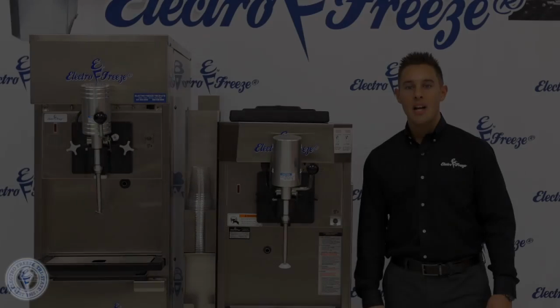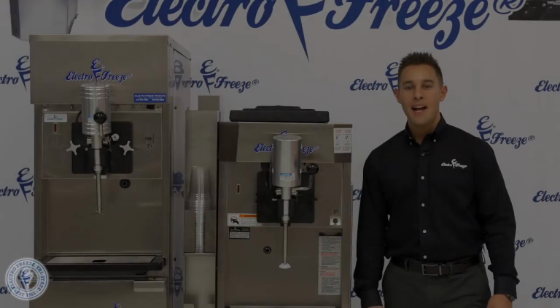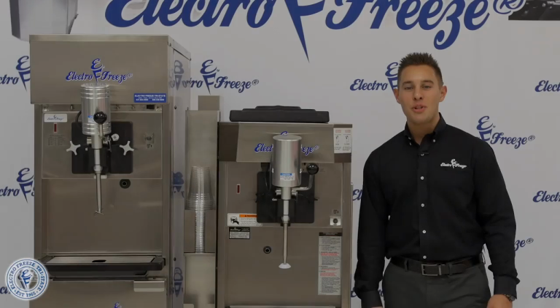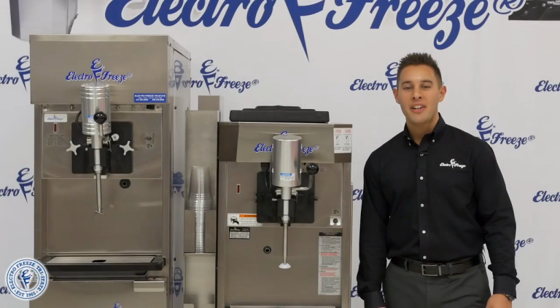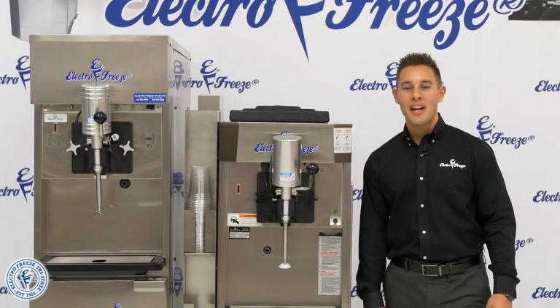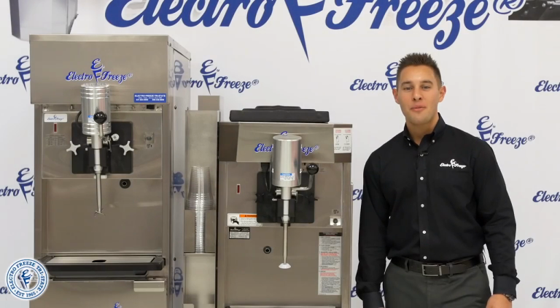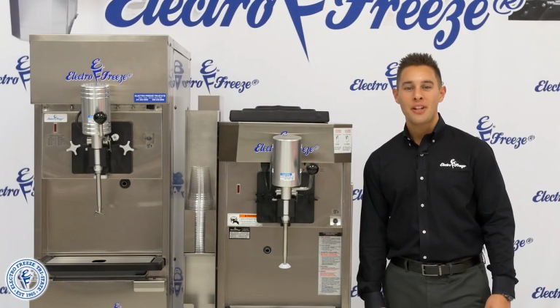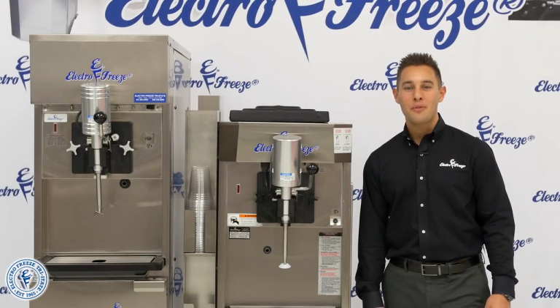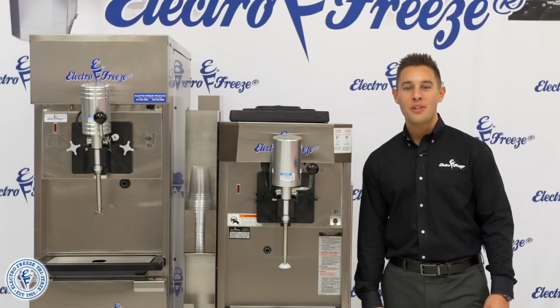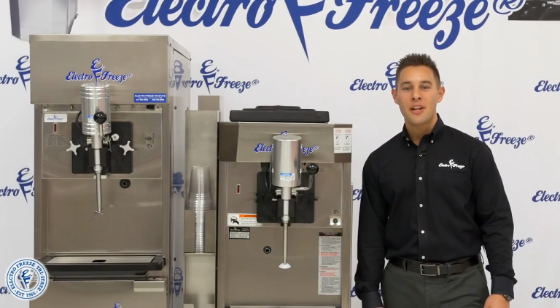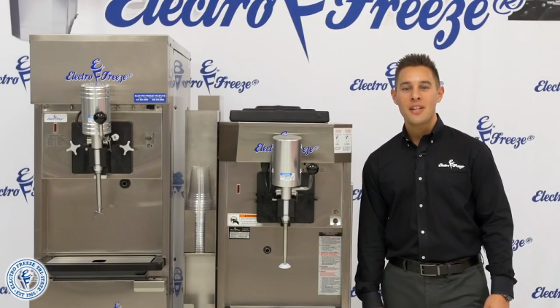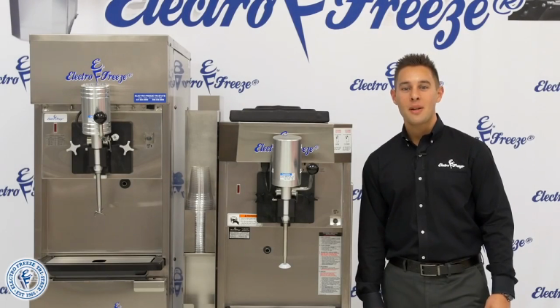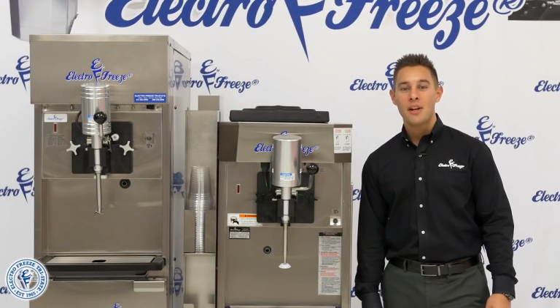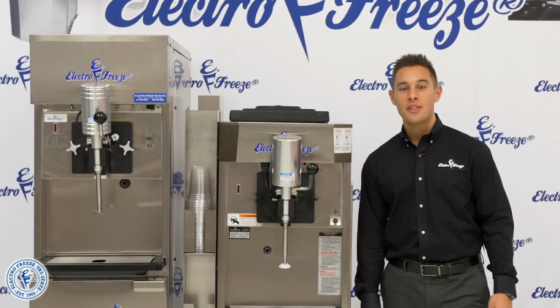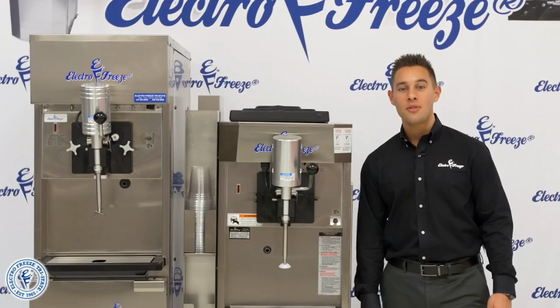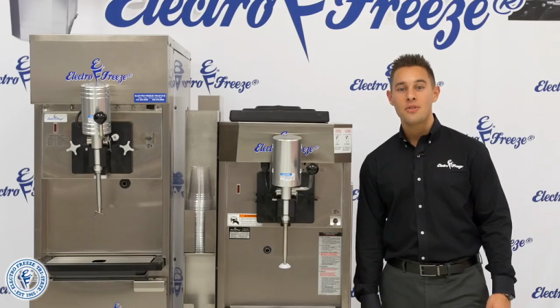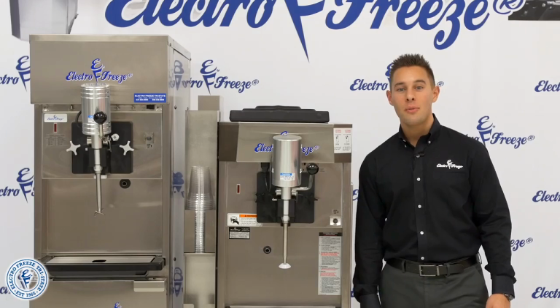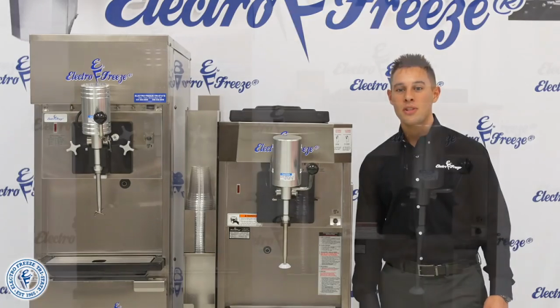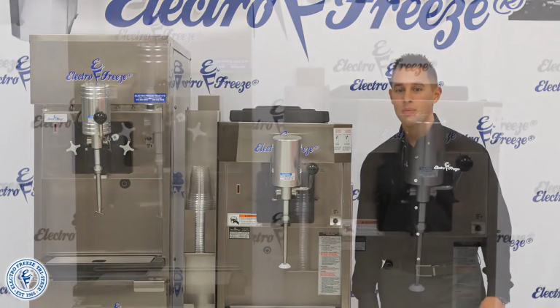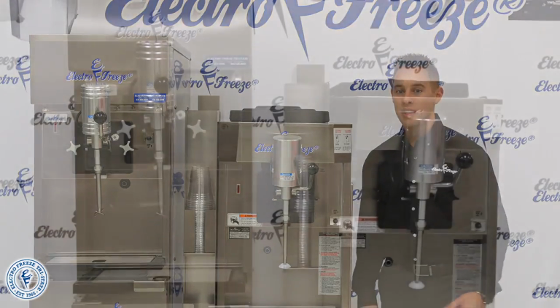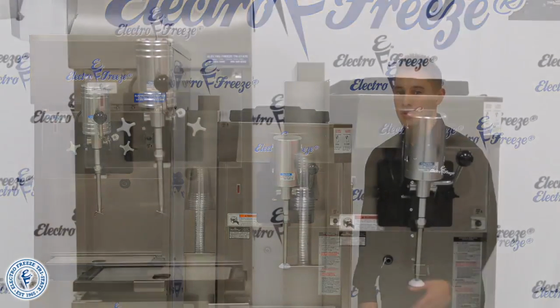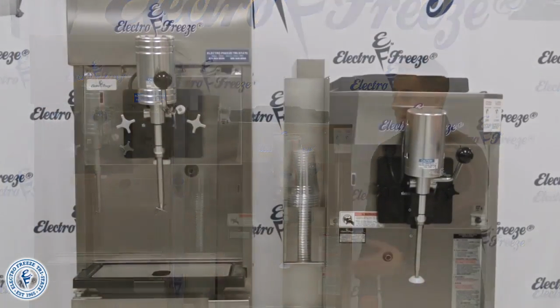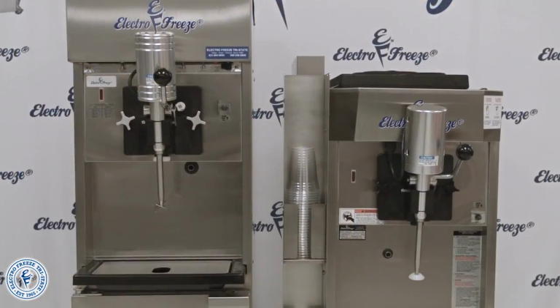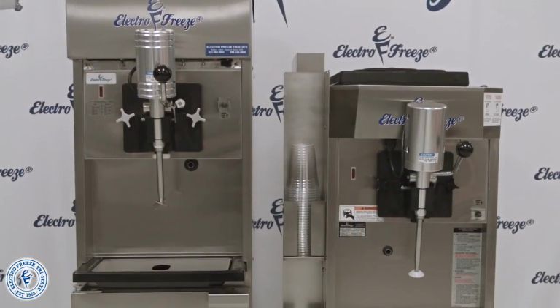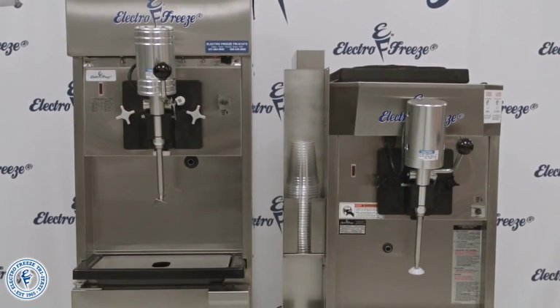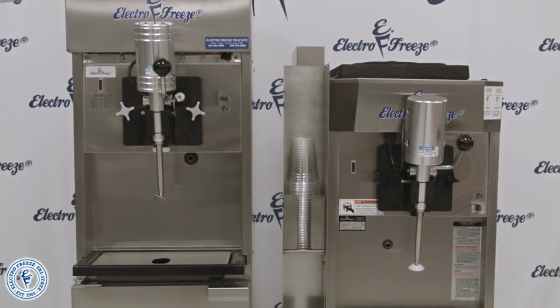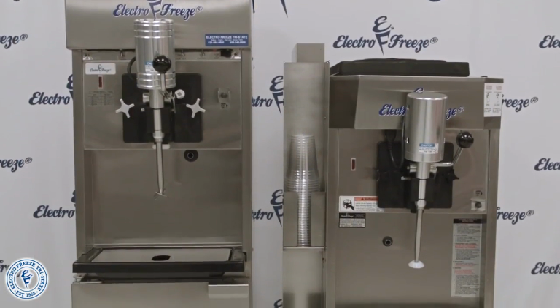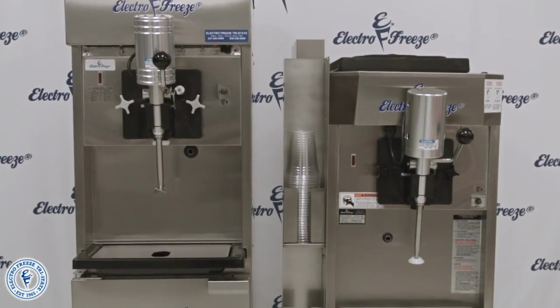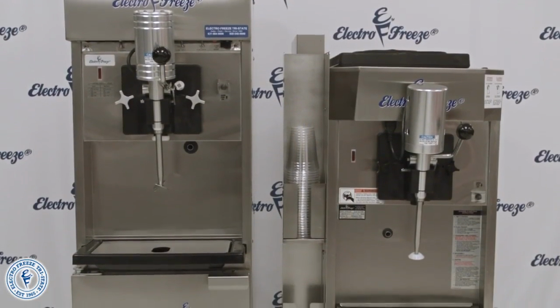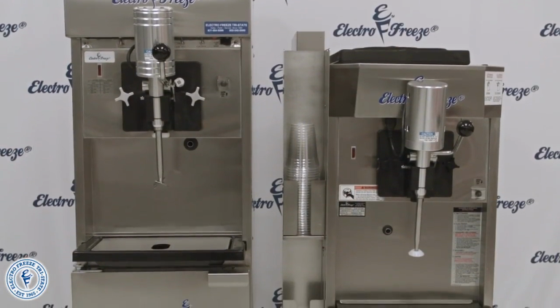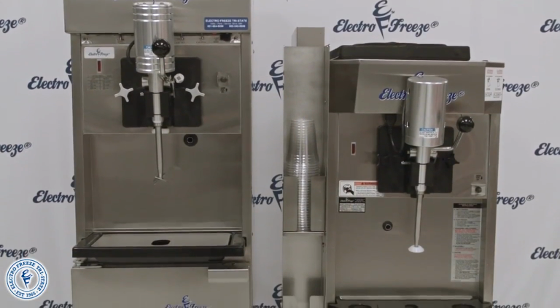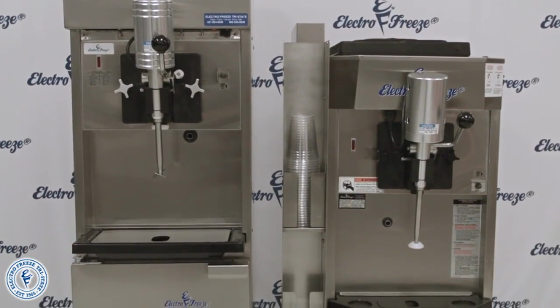Hi, I'm Joe Agliotto from ElectroFreeze East Tri-State and I'm proud to introduce our milkshake machines model CS700 and 78RMT.